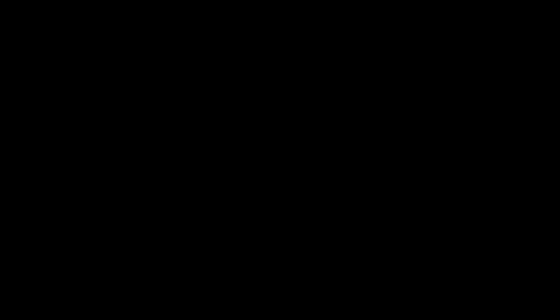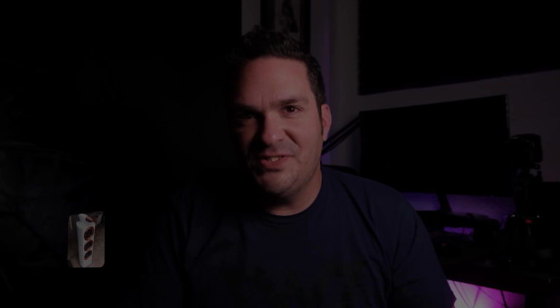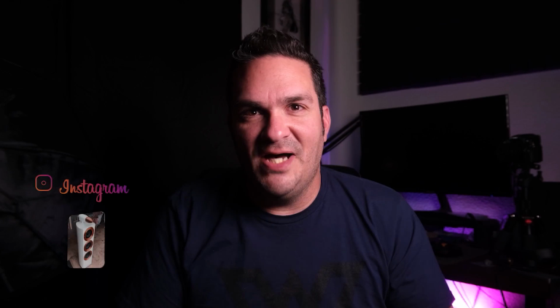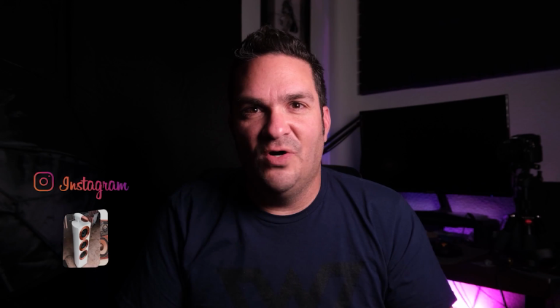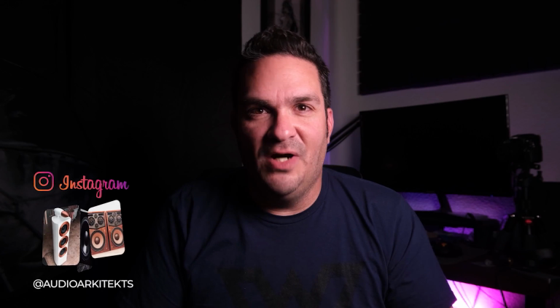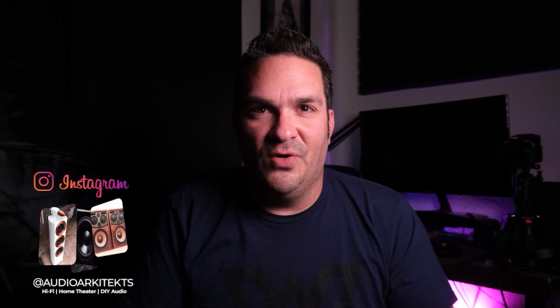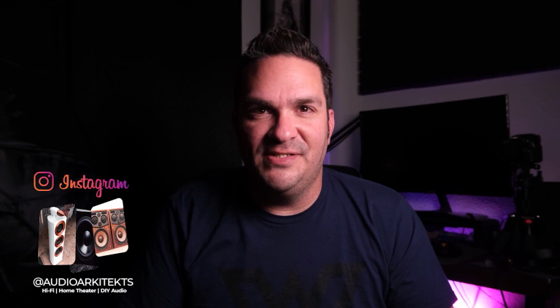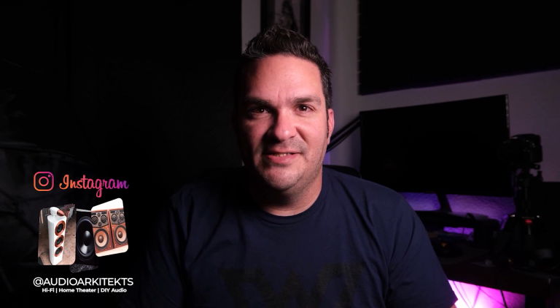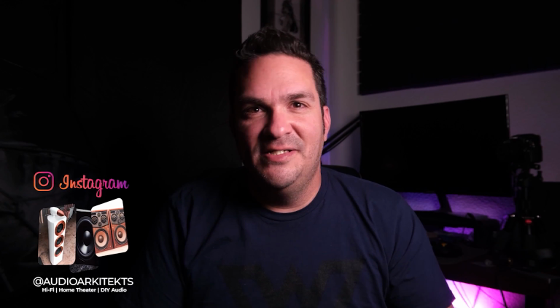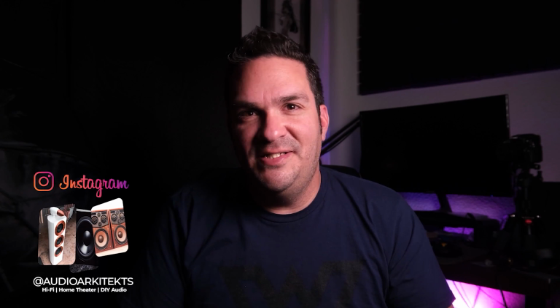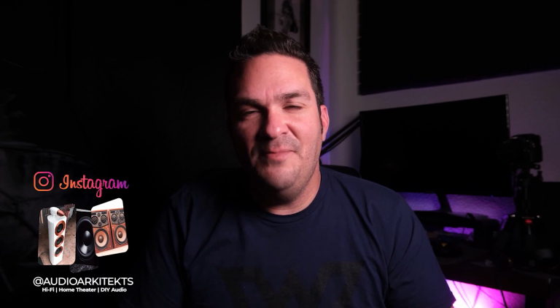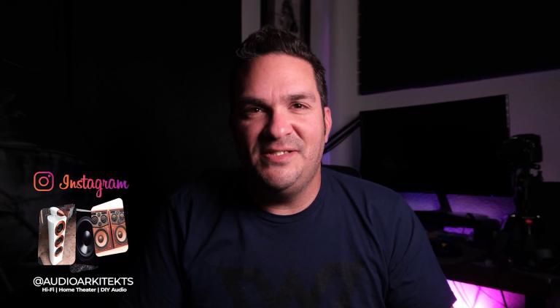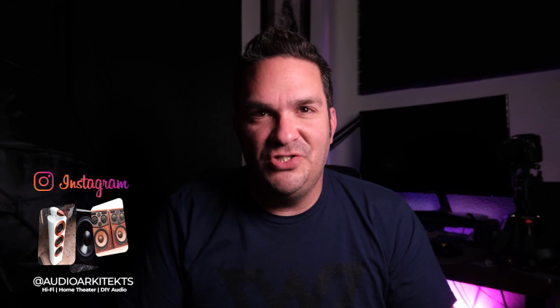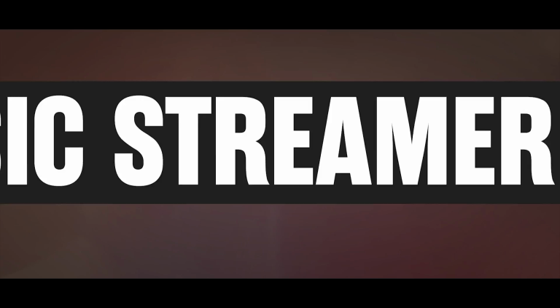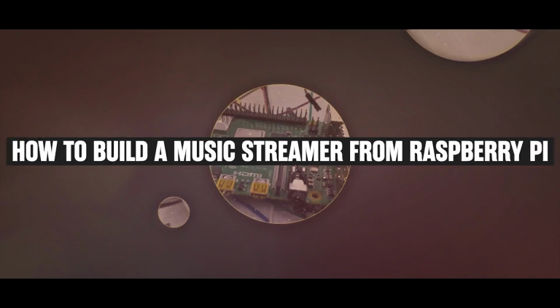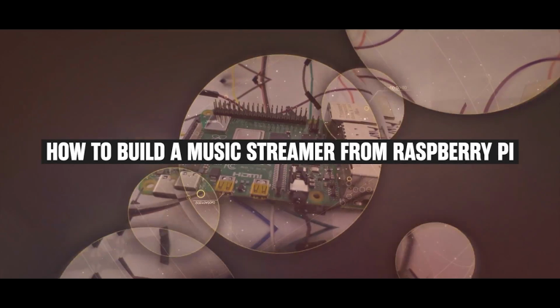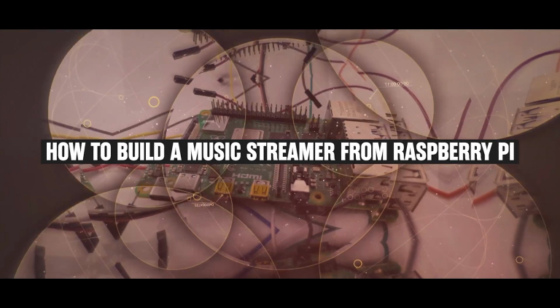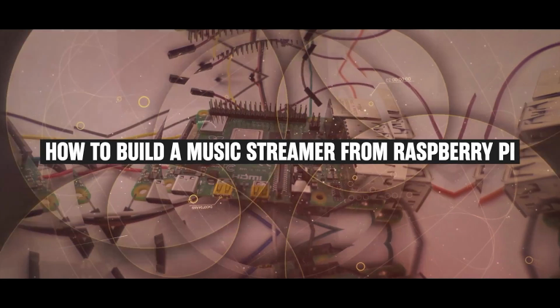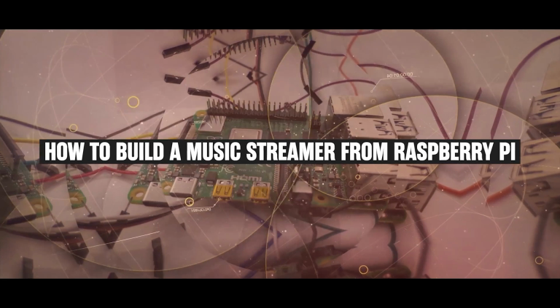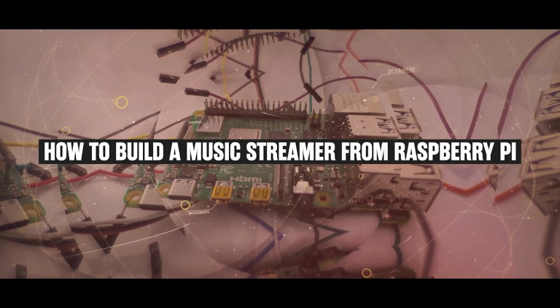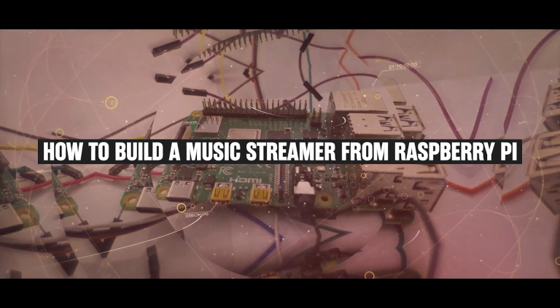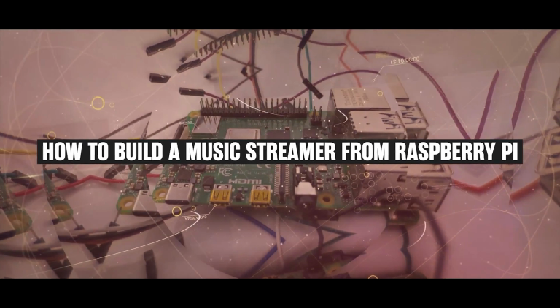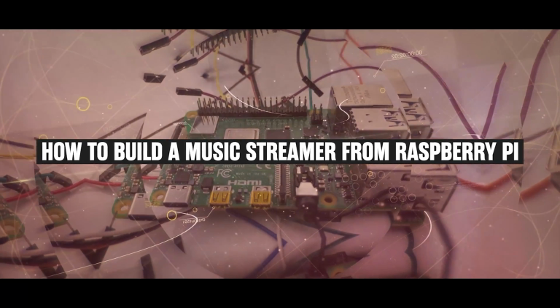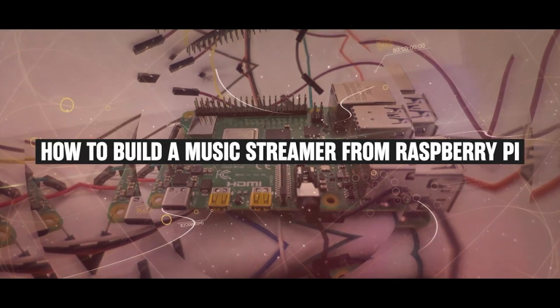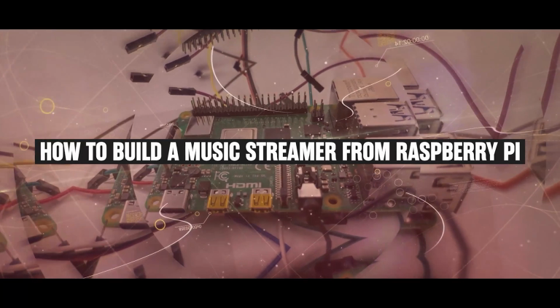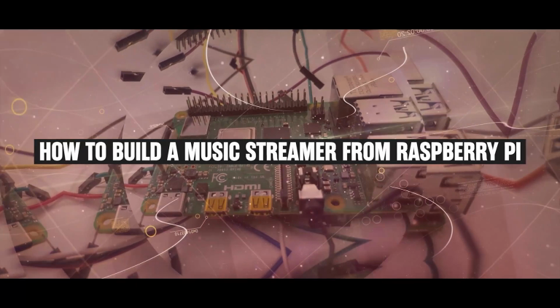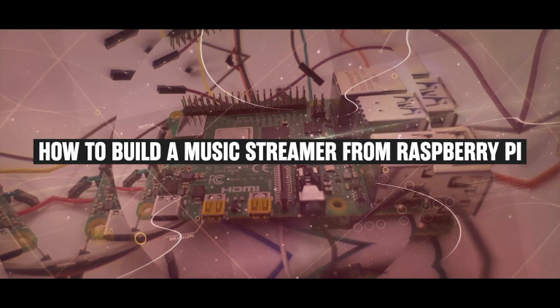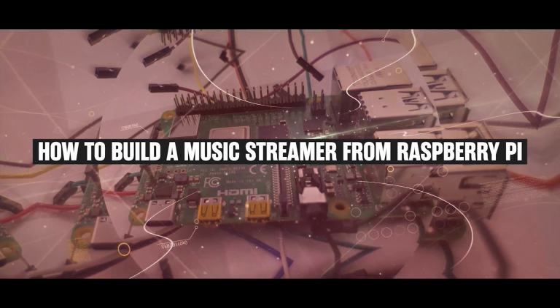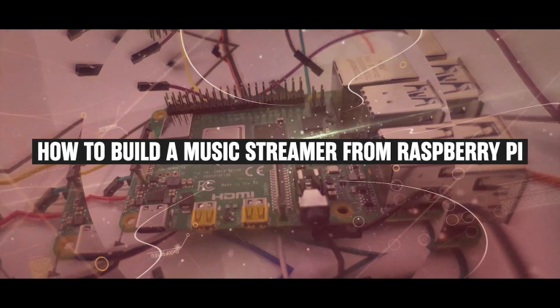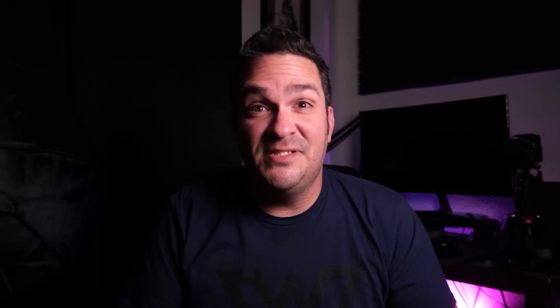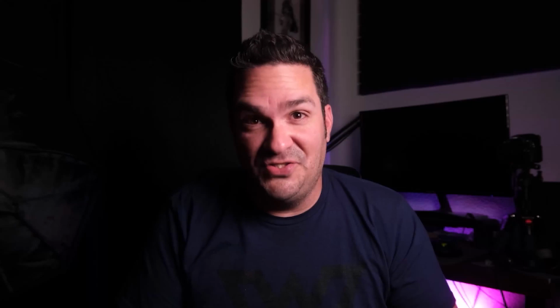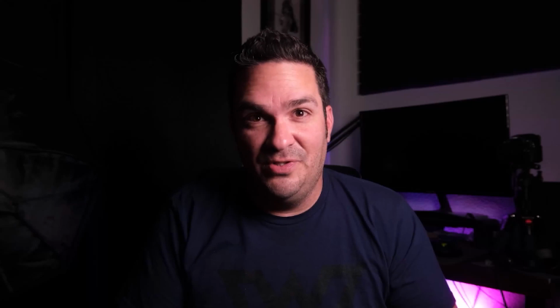What's up guys, welcome to Audio Architects. Today I'm going to teach you how to build a music streamer out of a Raspberry Pi. Stay tuned.